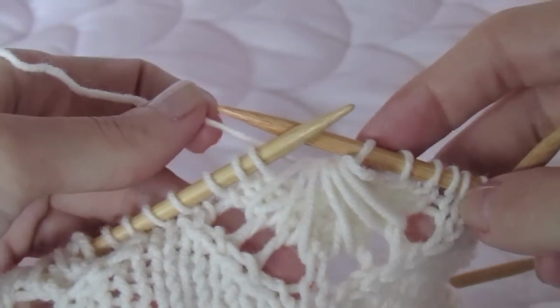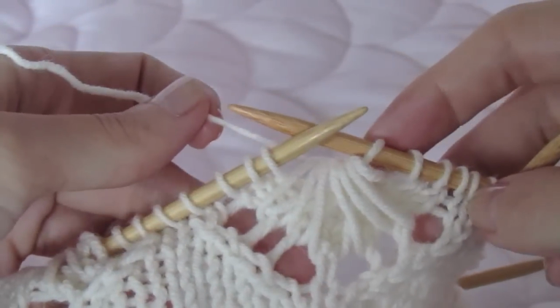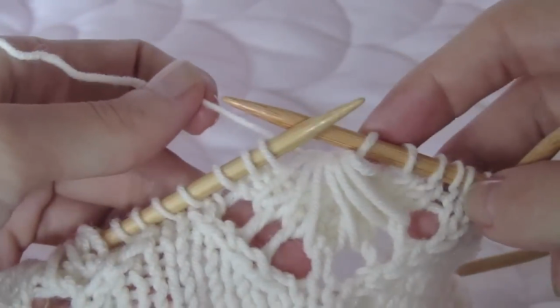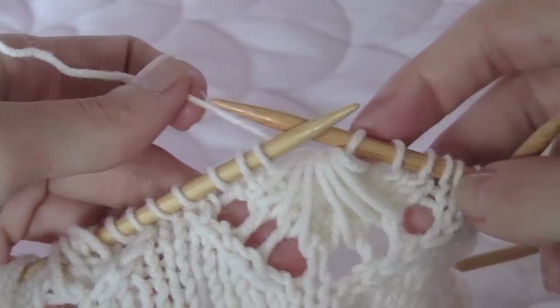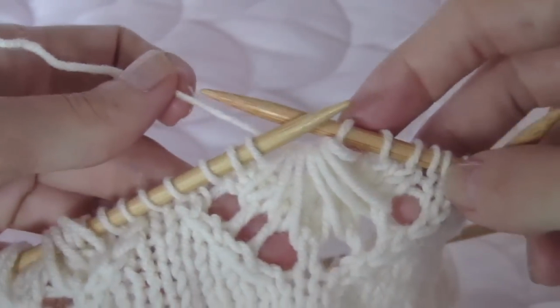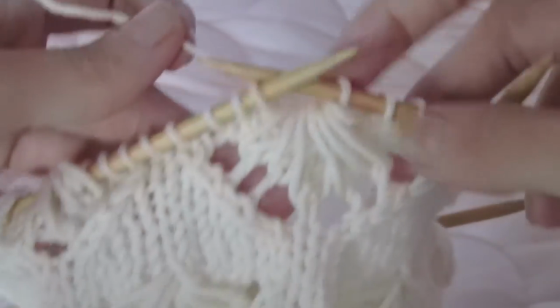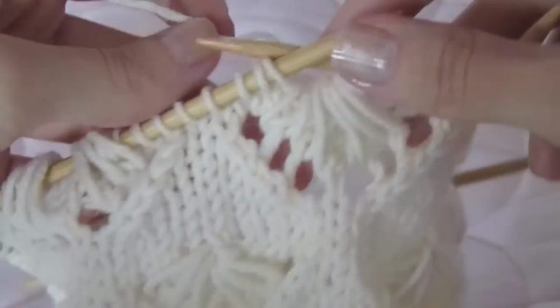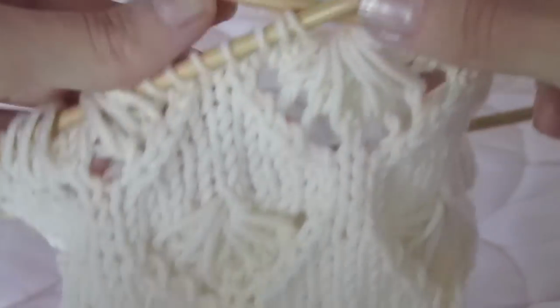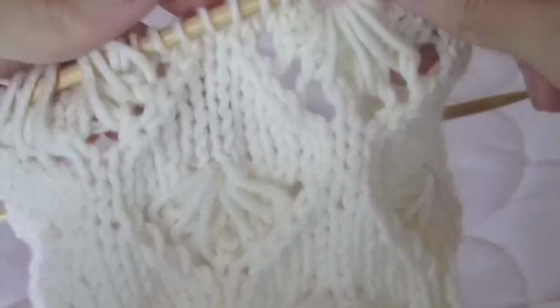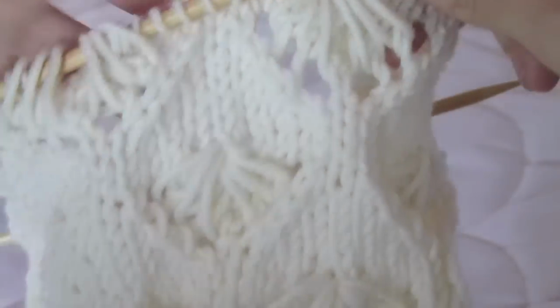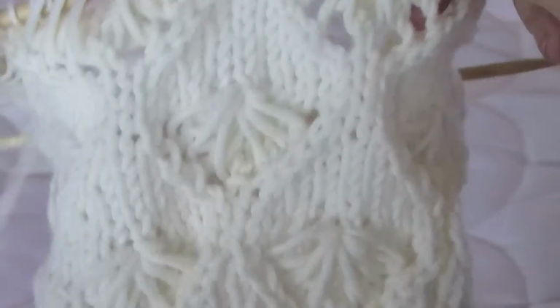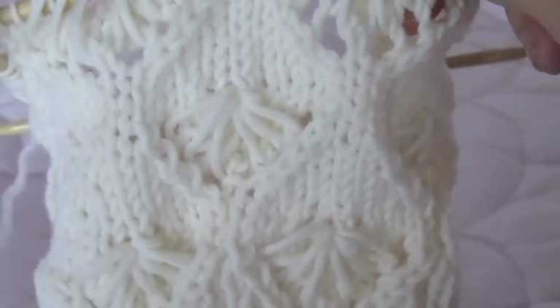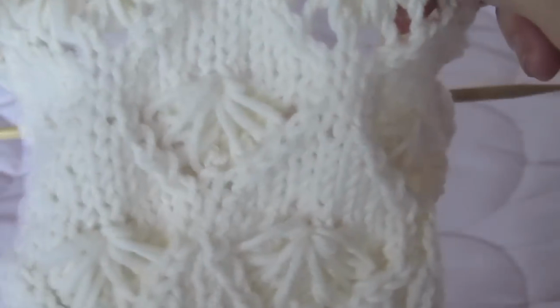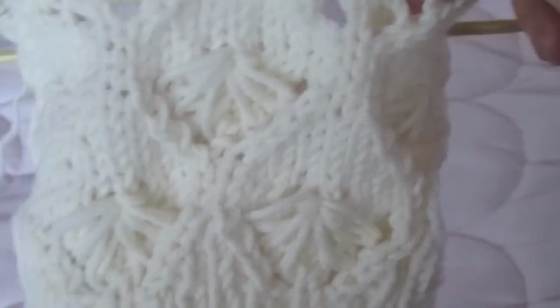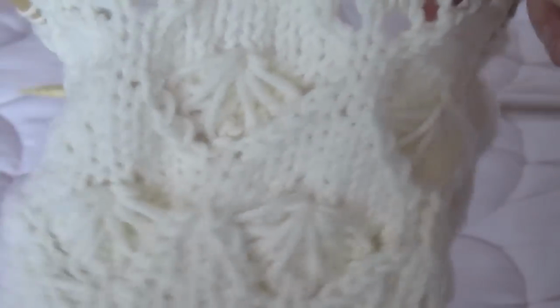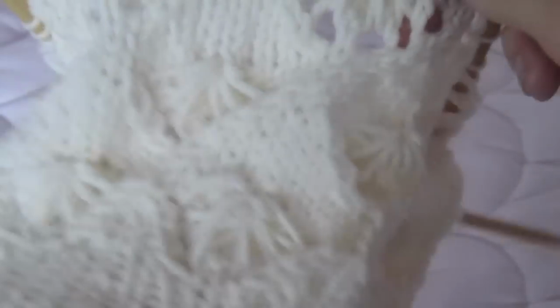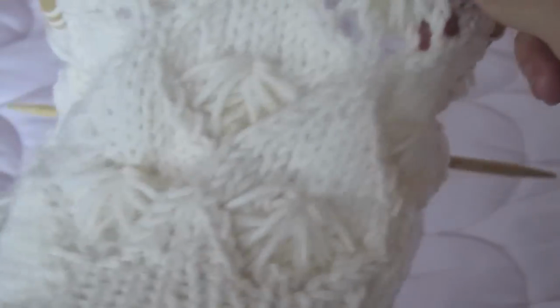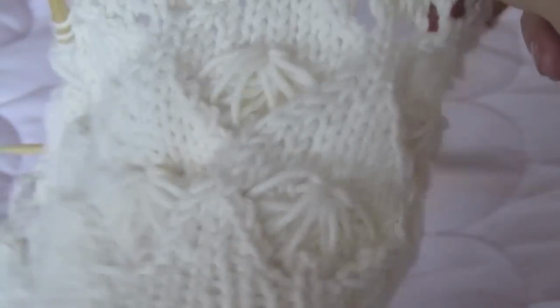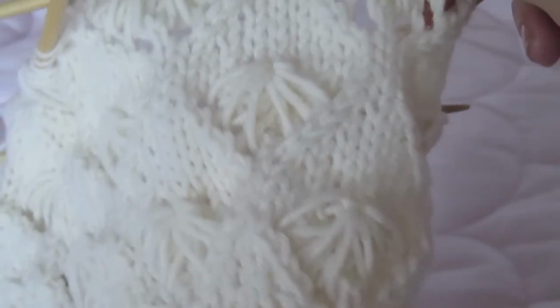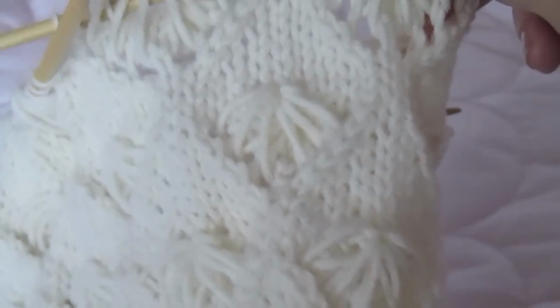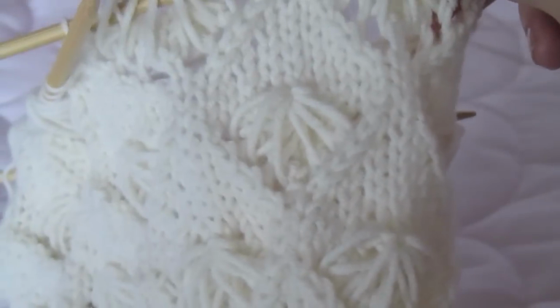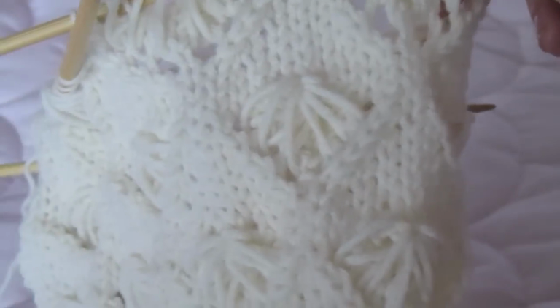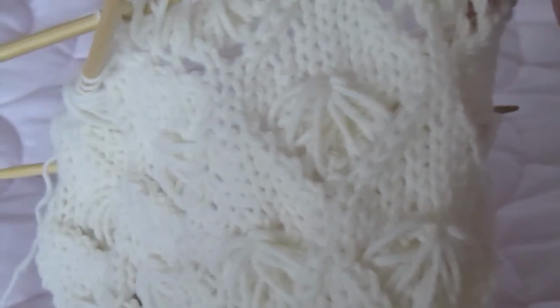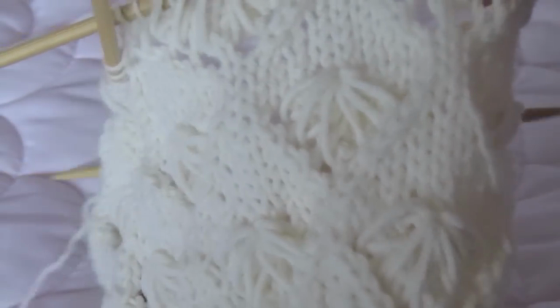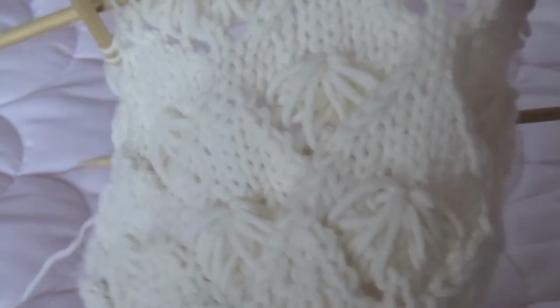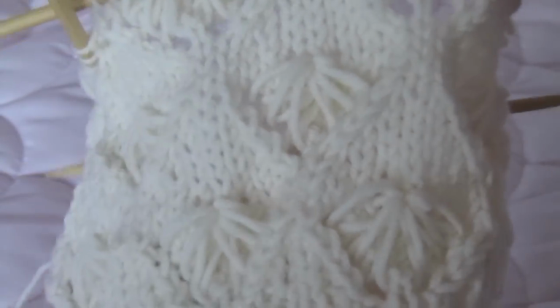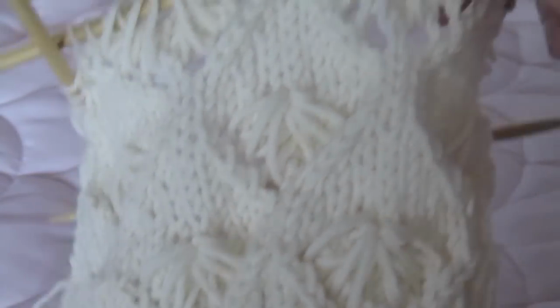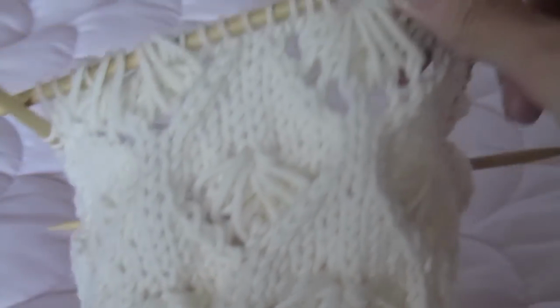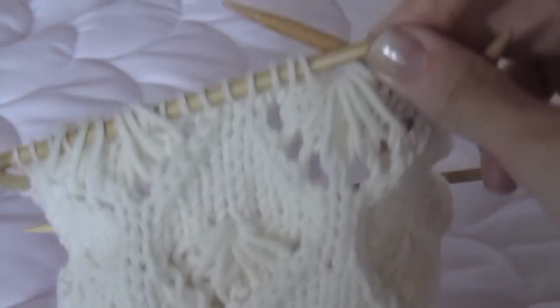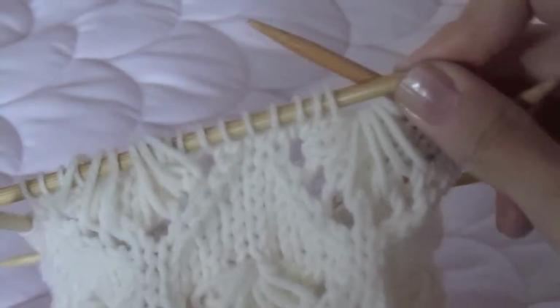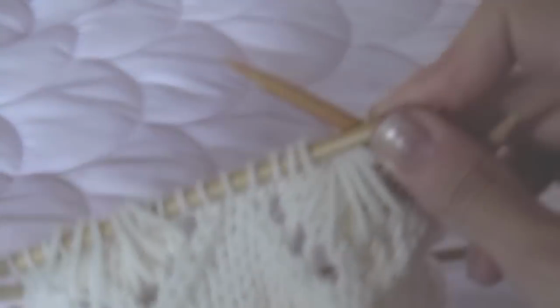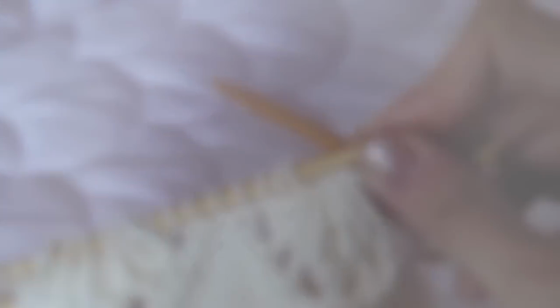If you'd like to knit this pattern, you can find it on the laylock.org website. Happy knitting!